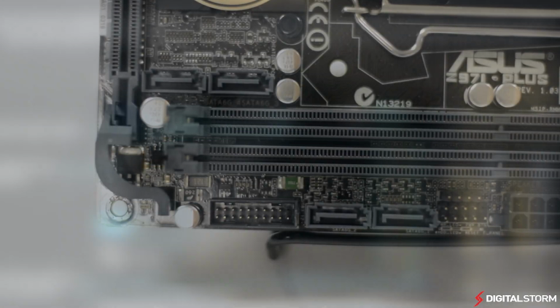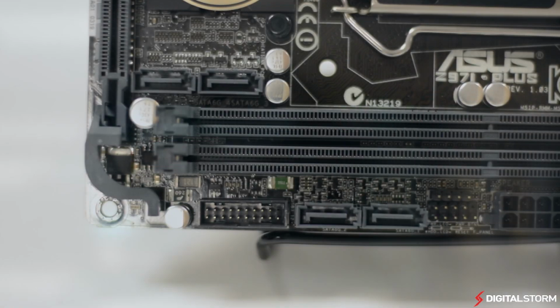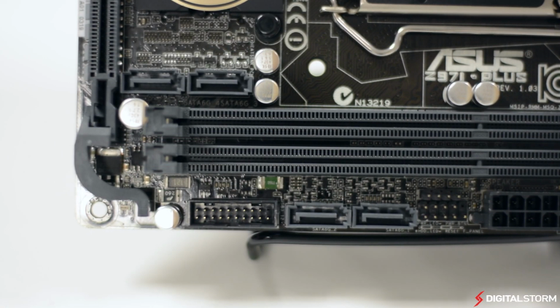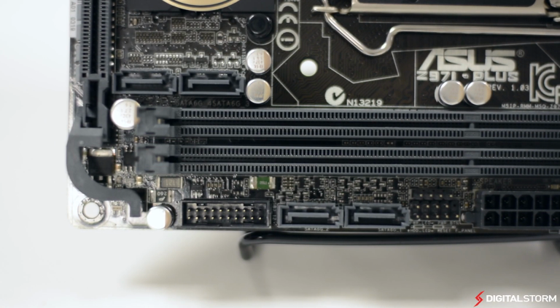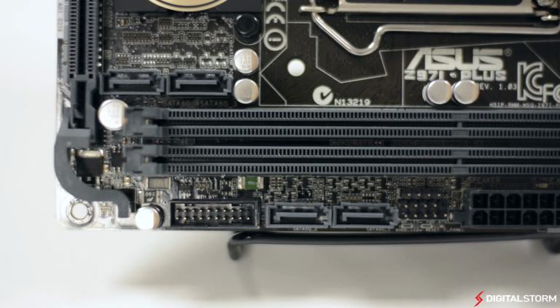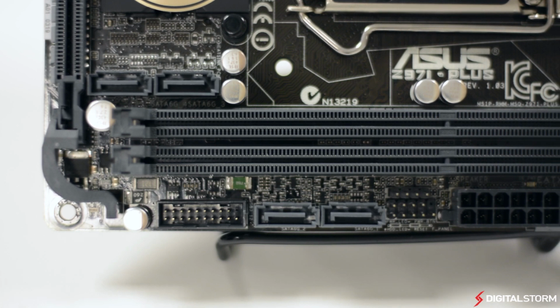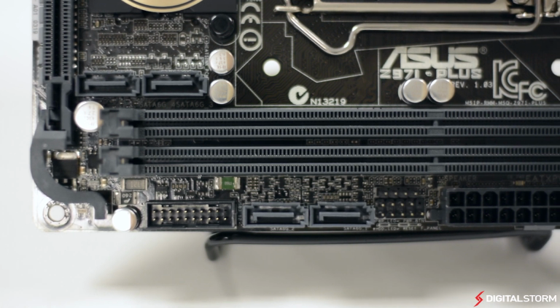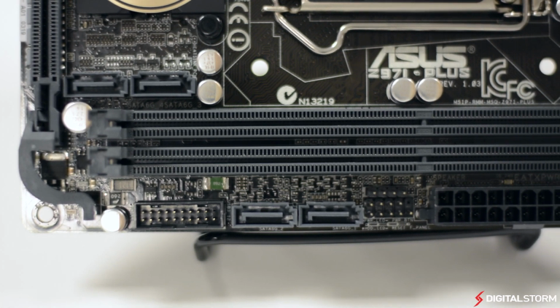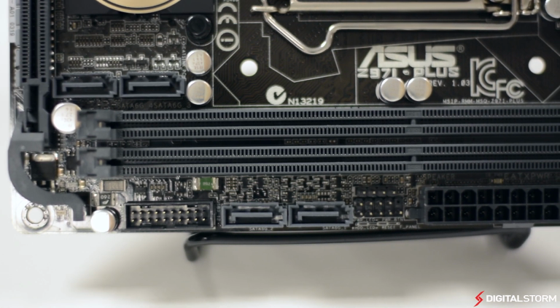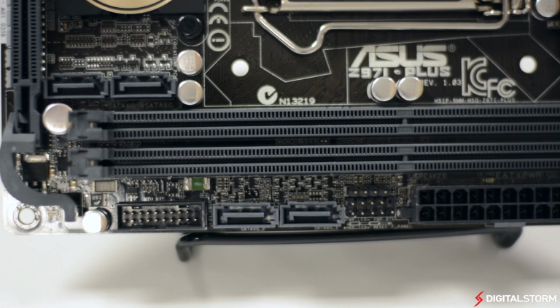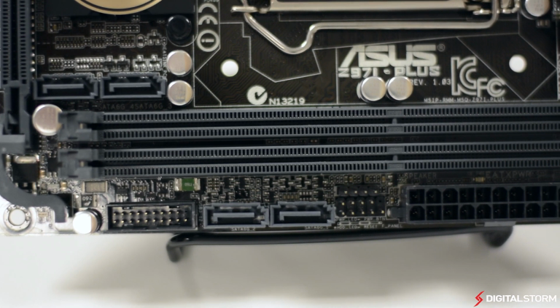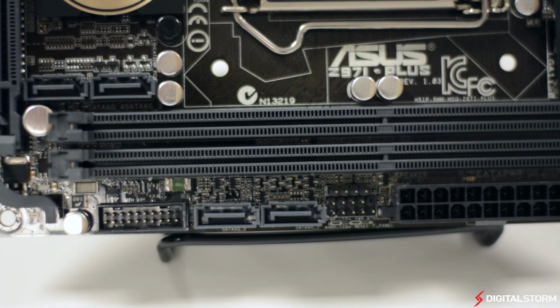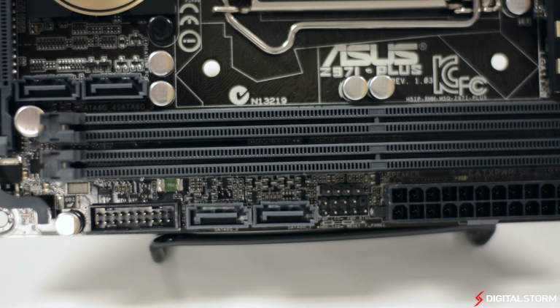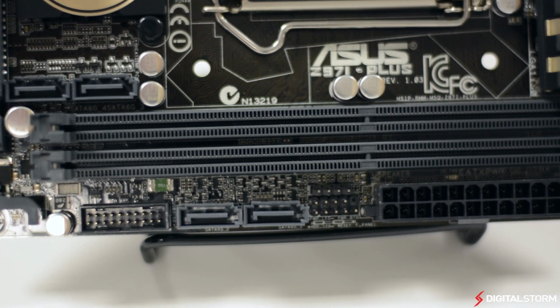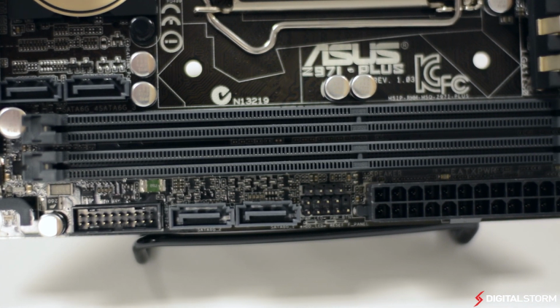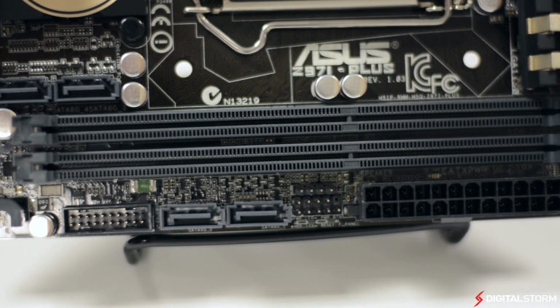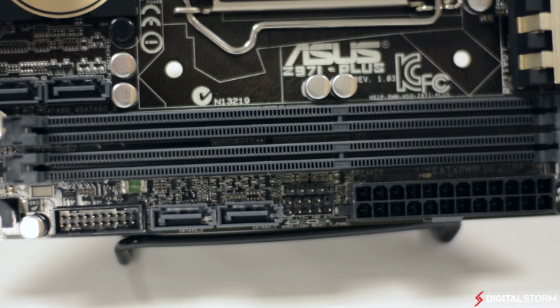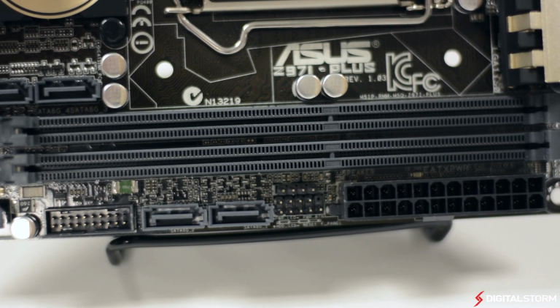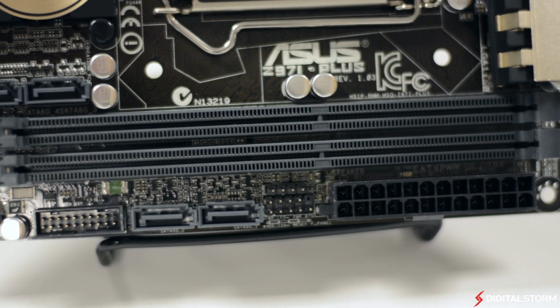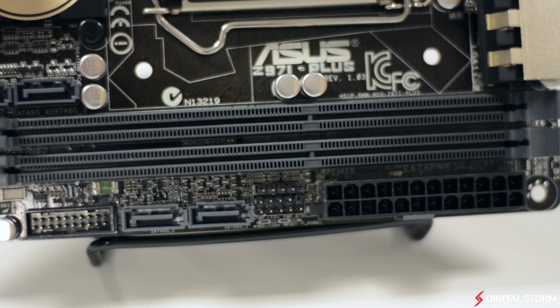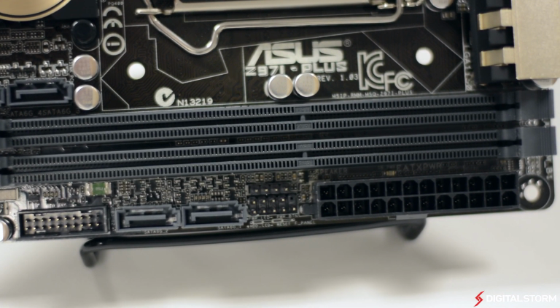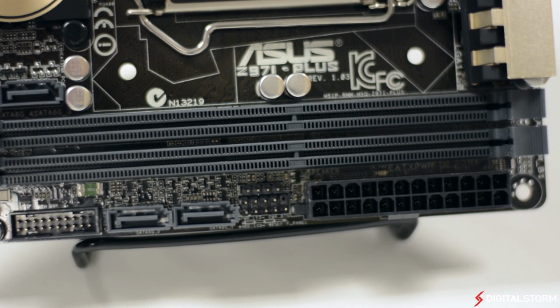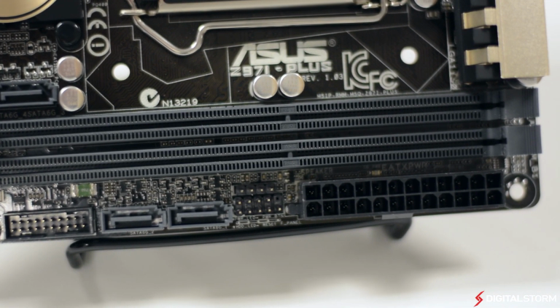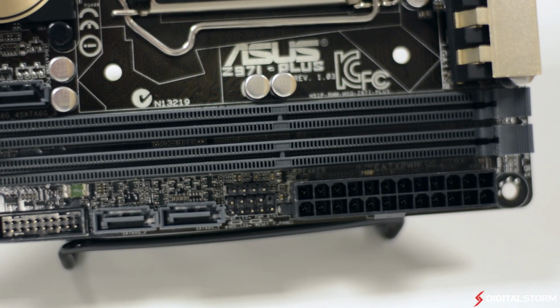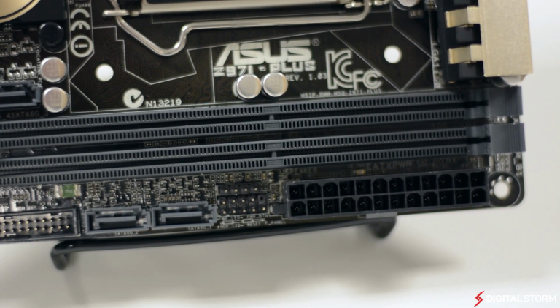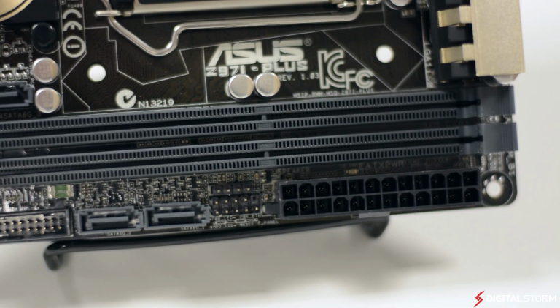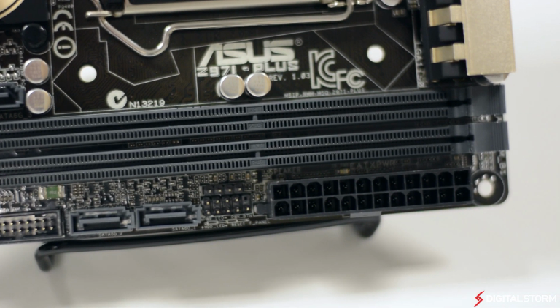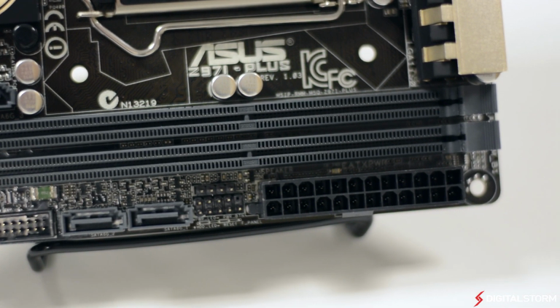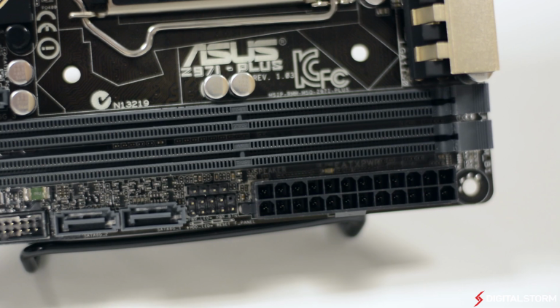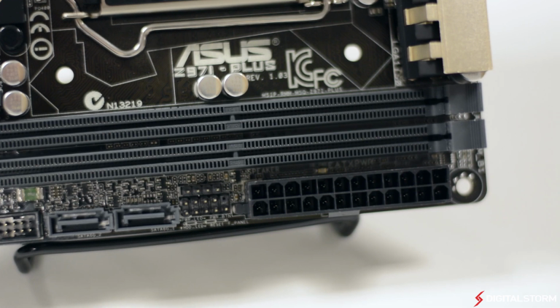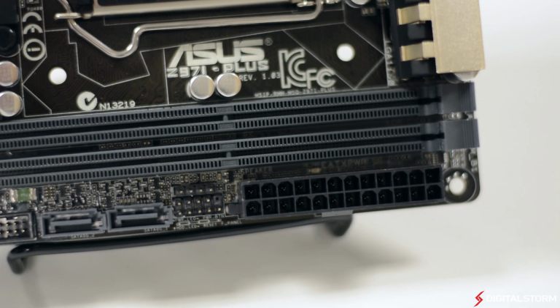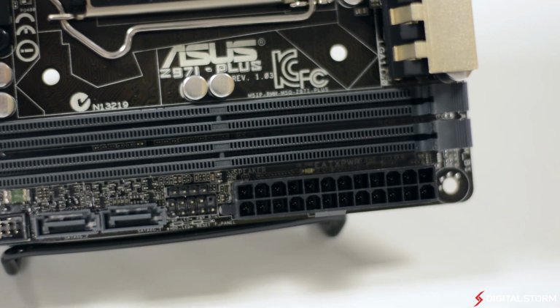On the right side of the motherboard, you'll find four SATA connections, the front USB 3.0 header, and the 24-pin power connector for the motherboard.